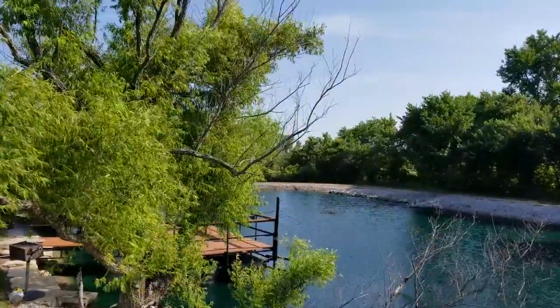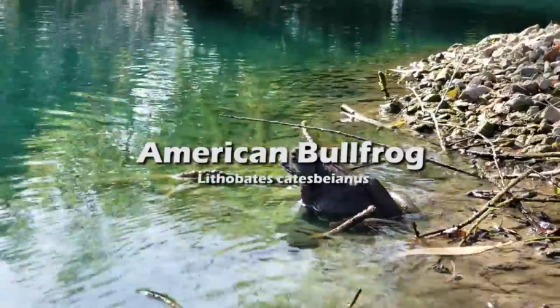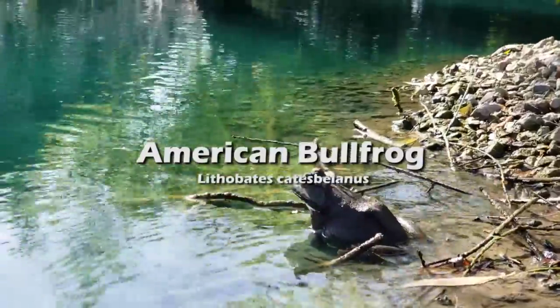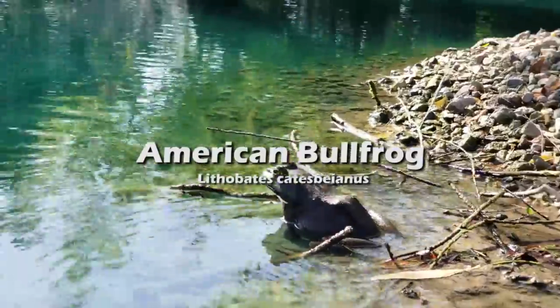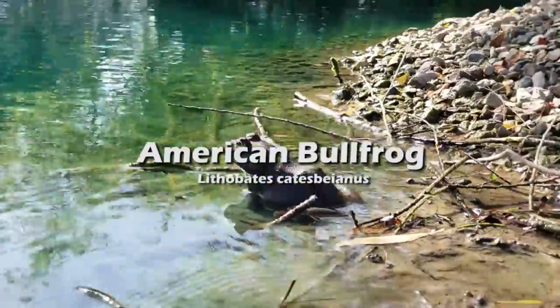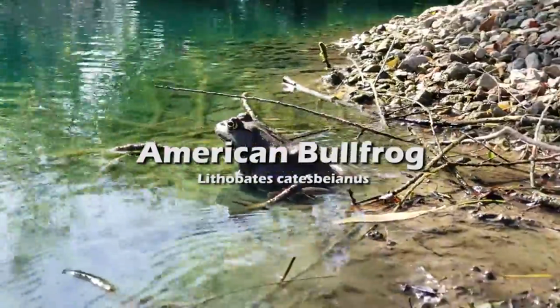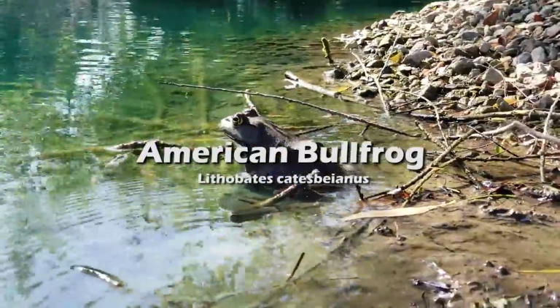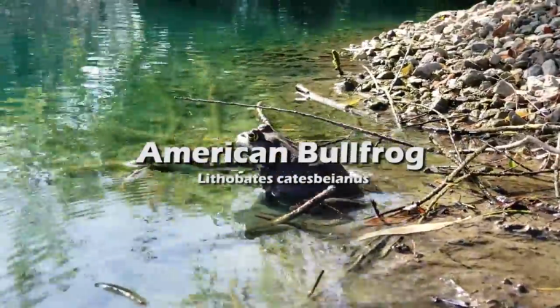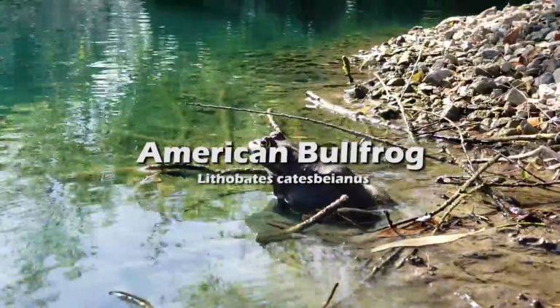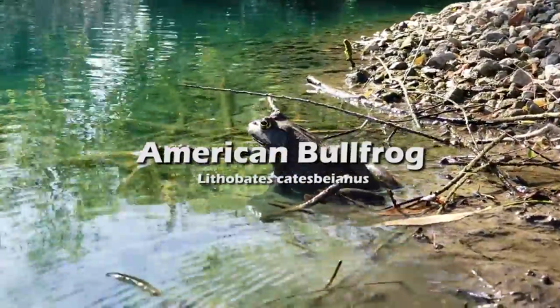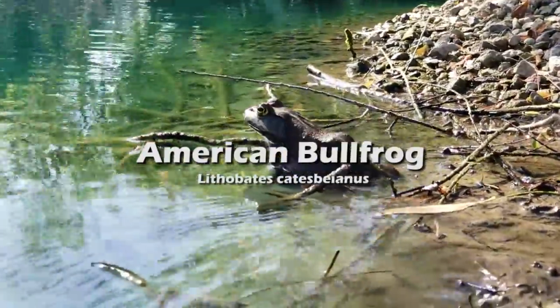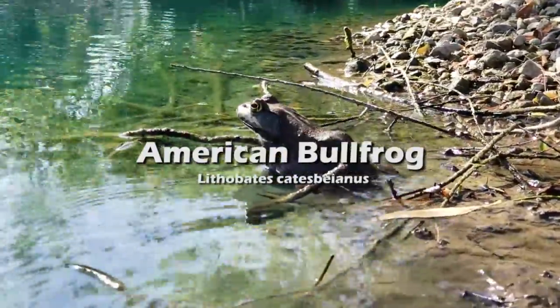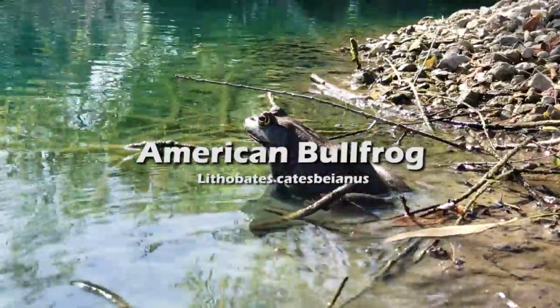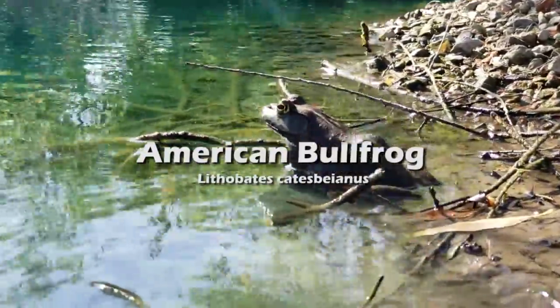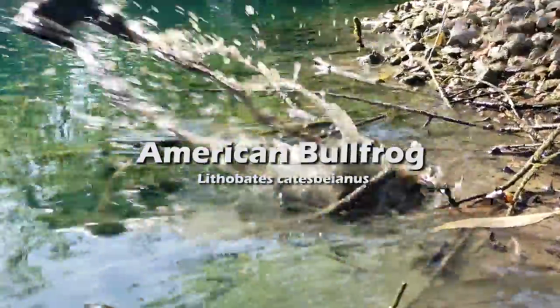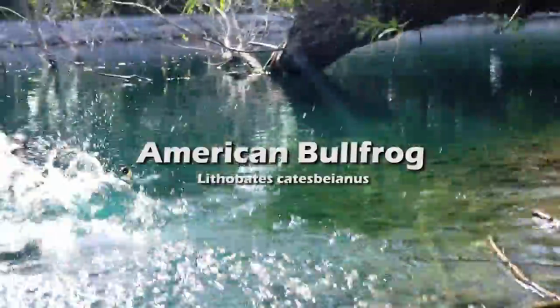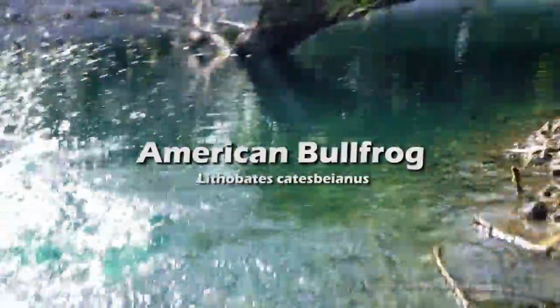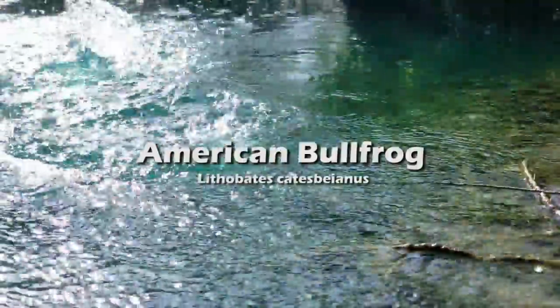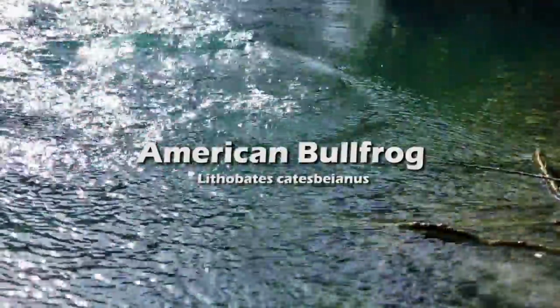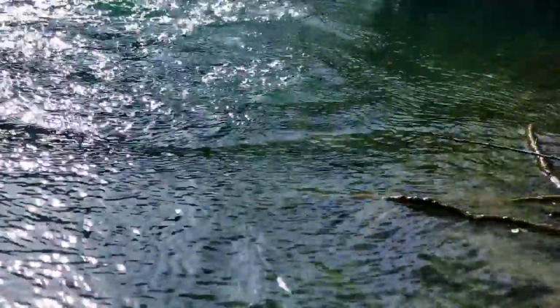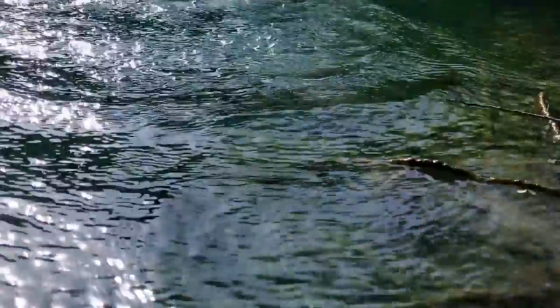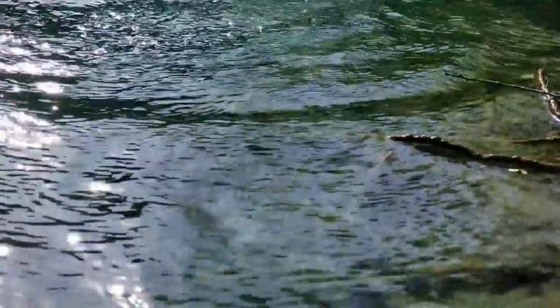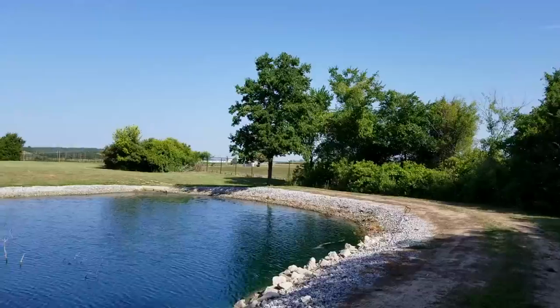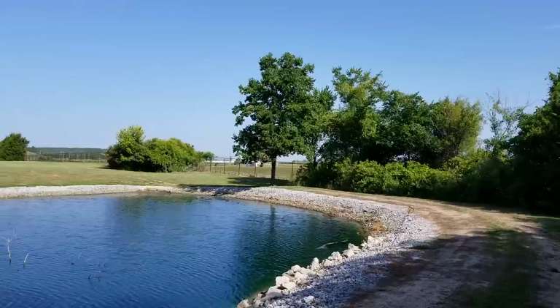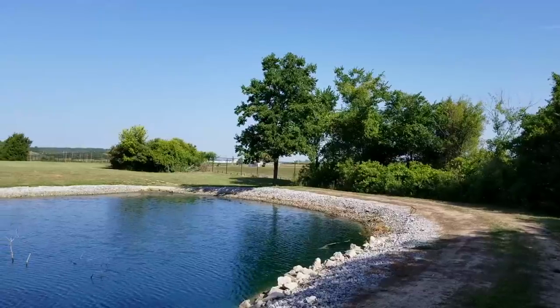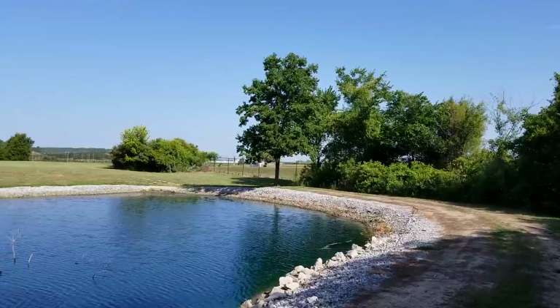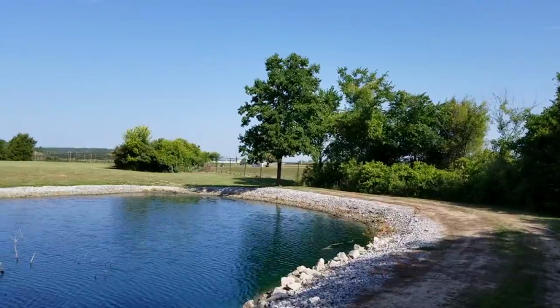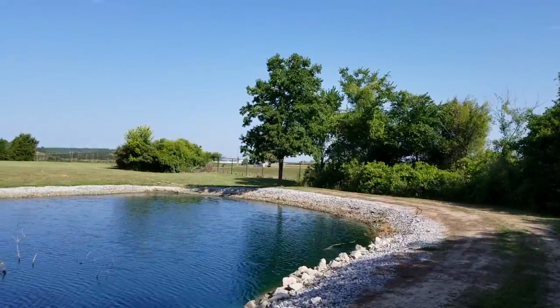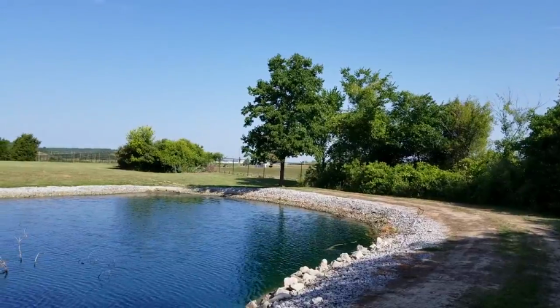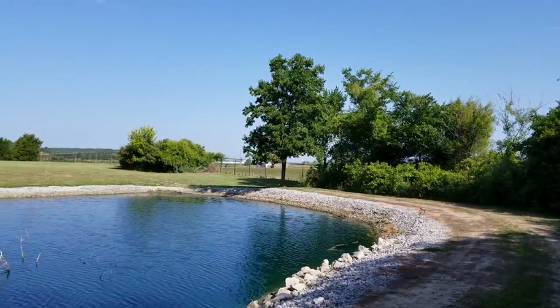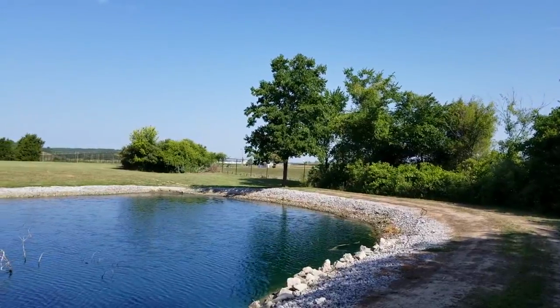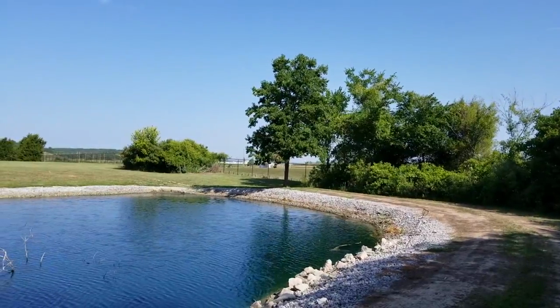The American Bullfrog — check it out, look at it hop, hoppity hop hop. It's native to Central and Northern America, but you can pretty much find it all over the world now.